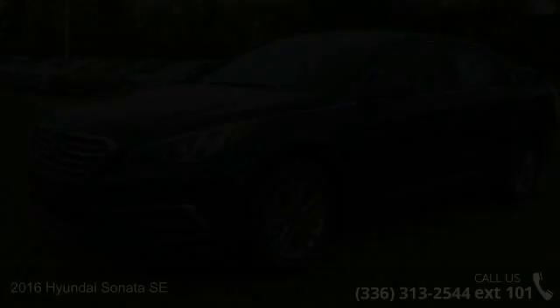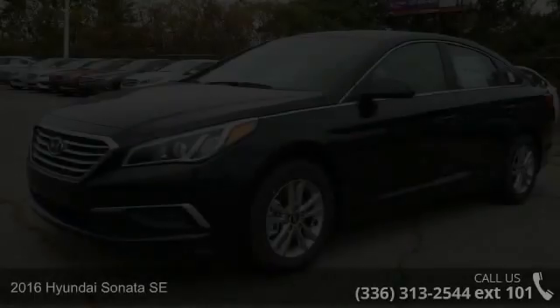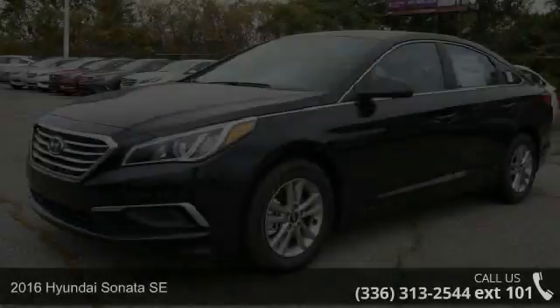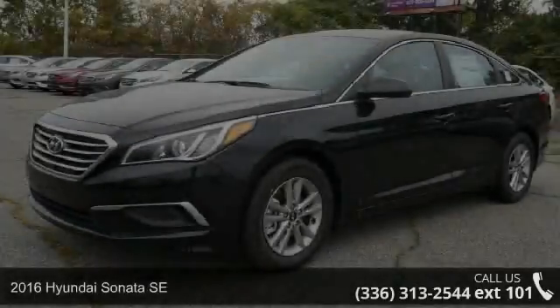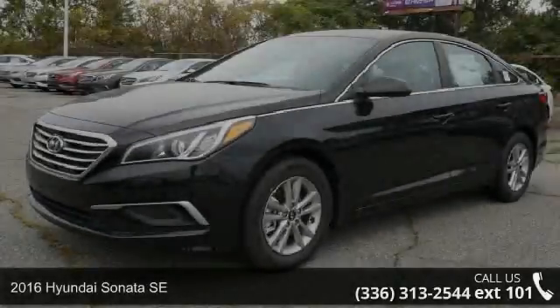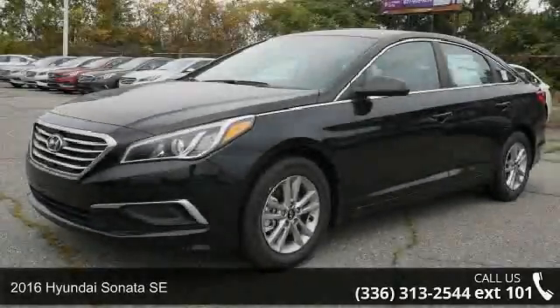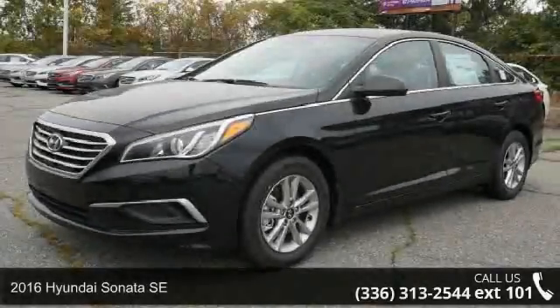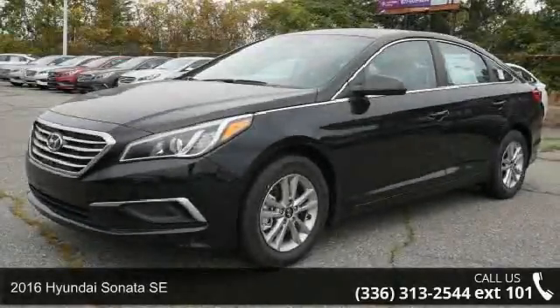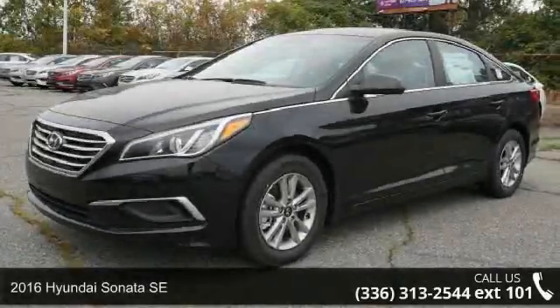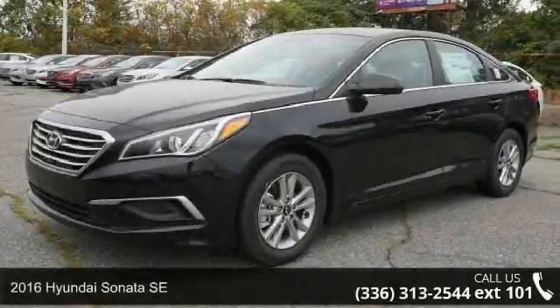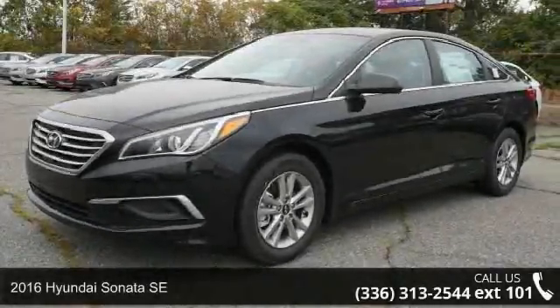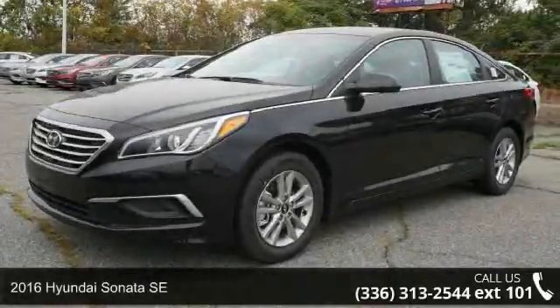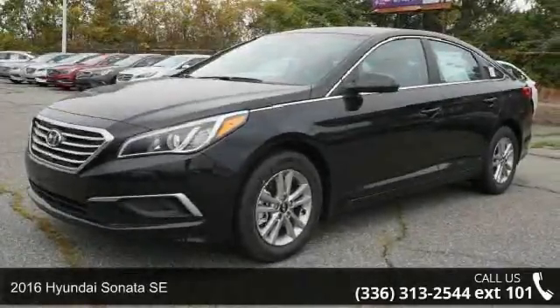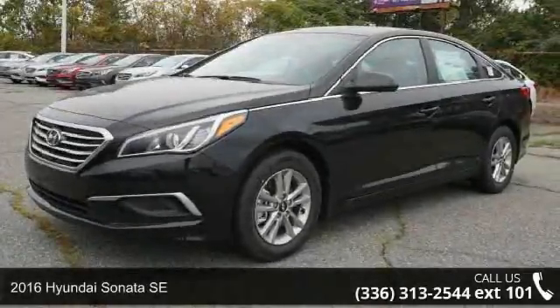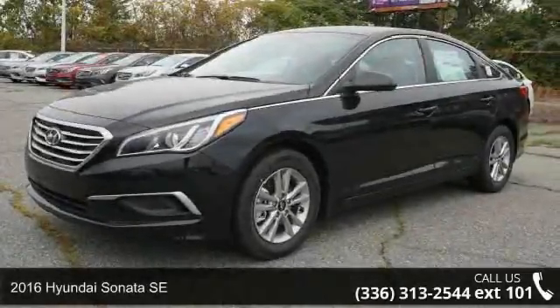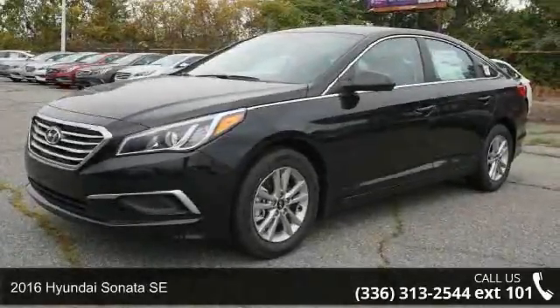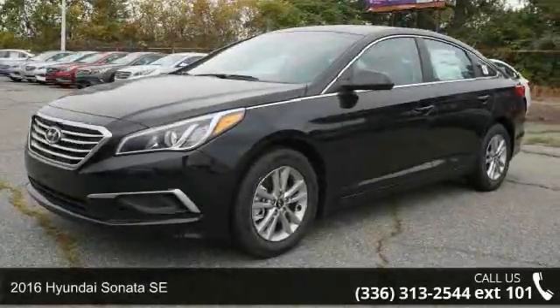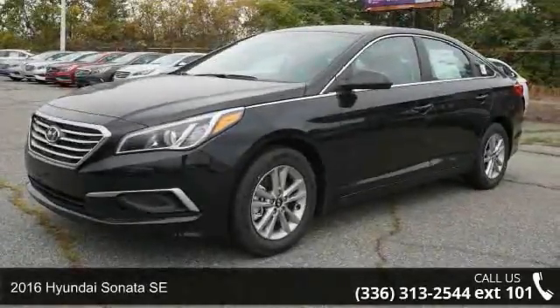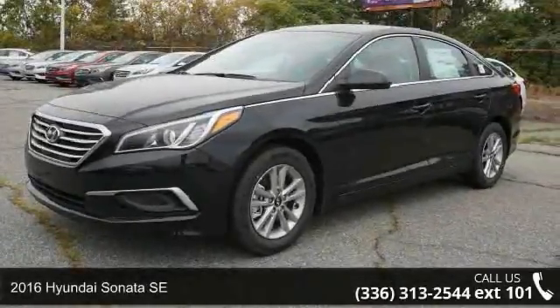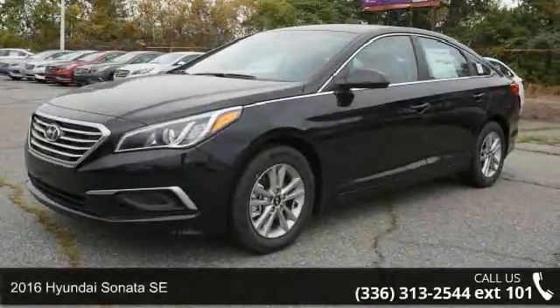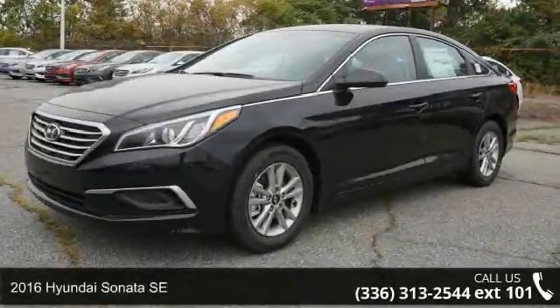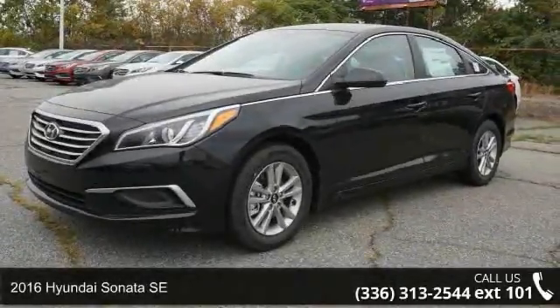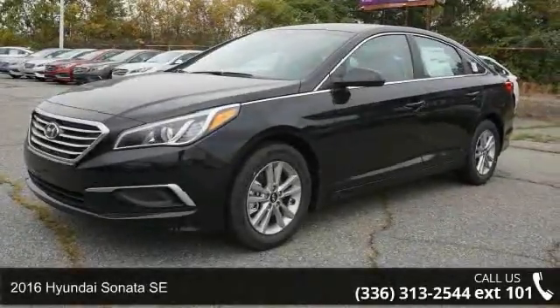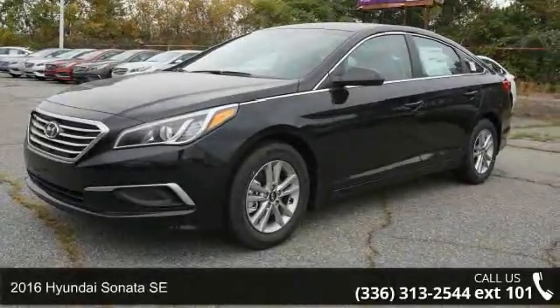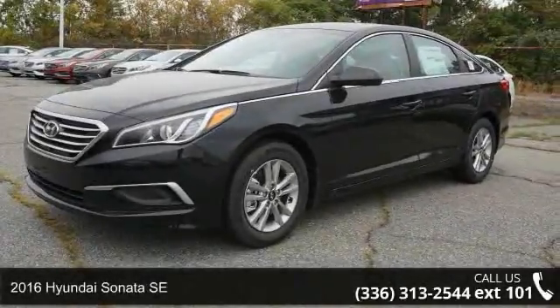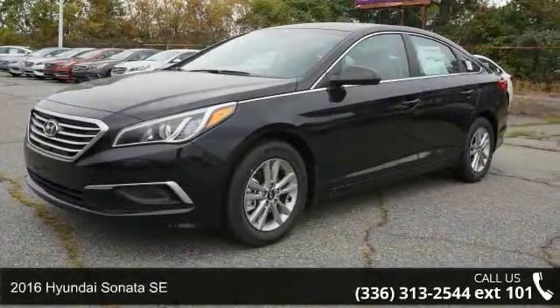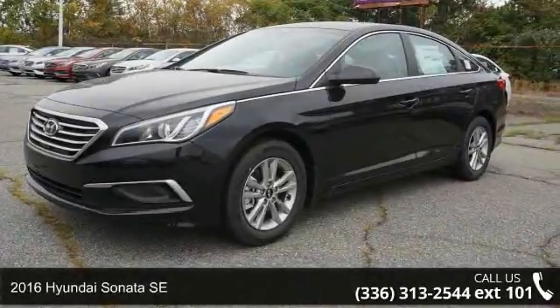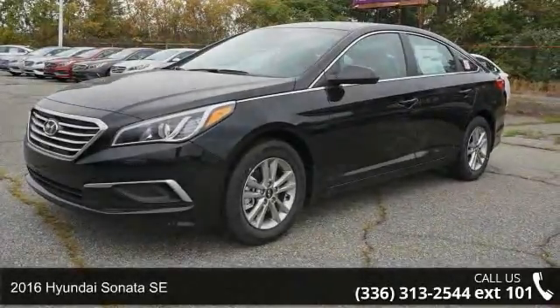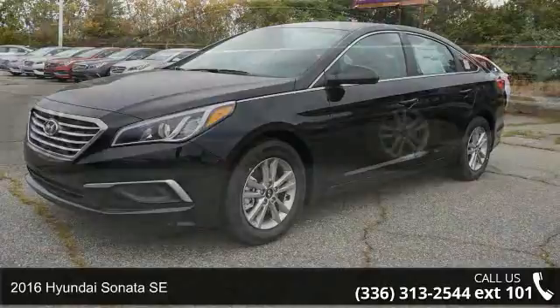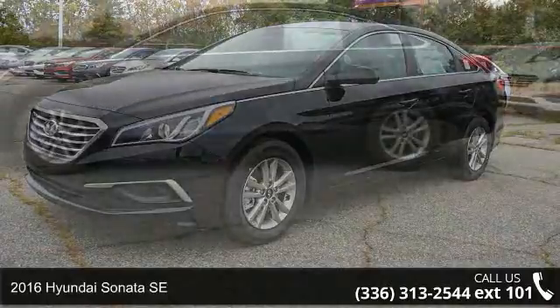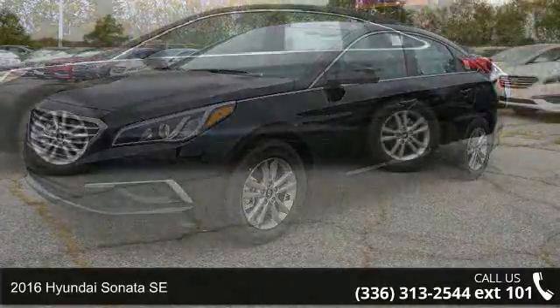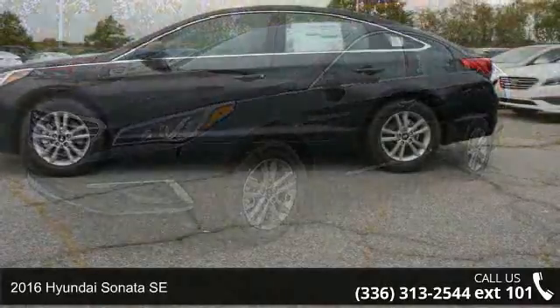Presenting the 2016 Hyundai Sonata SE. This may be the set of wheels you've been looking for.